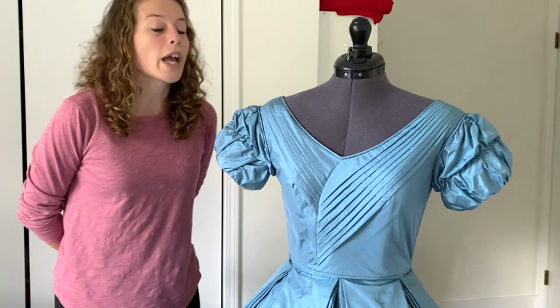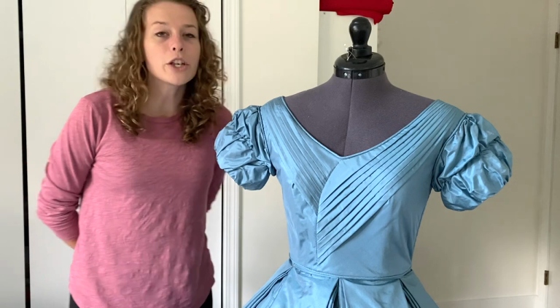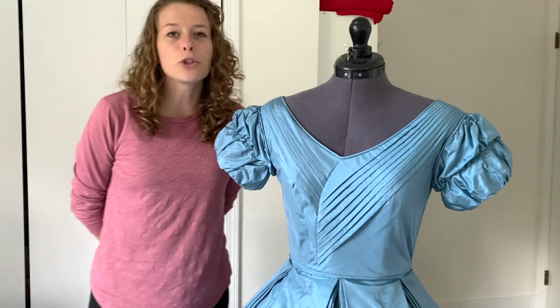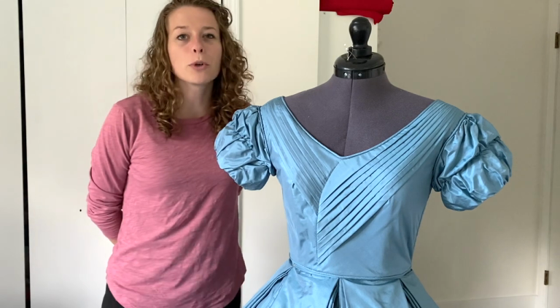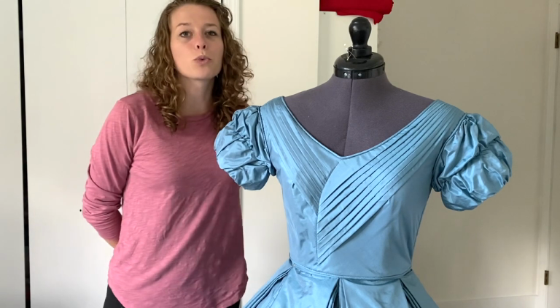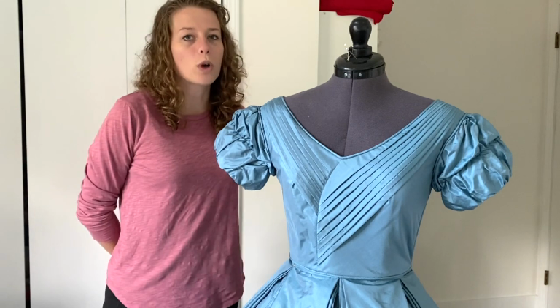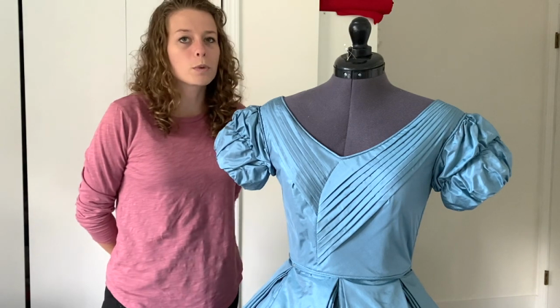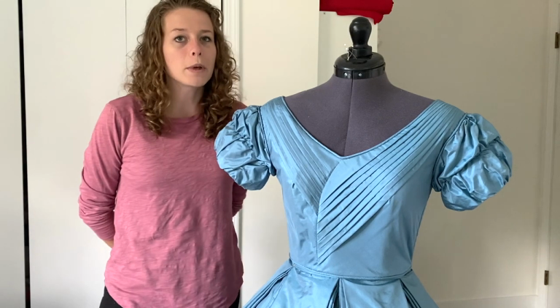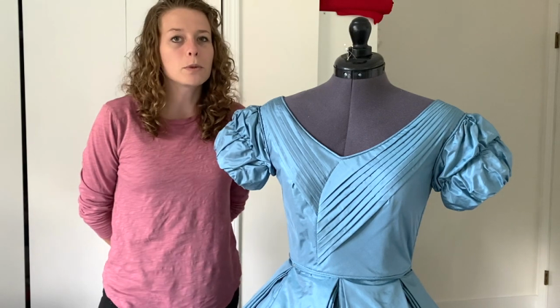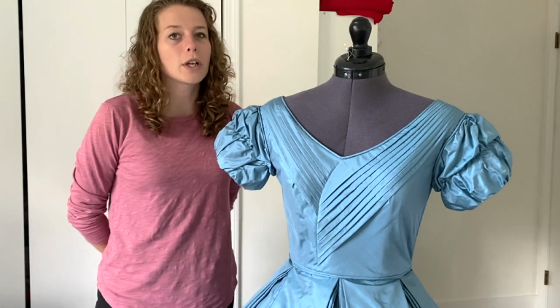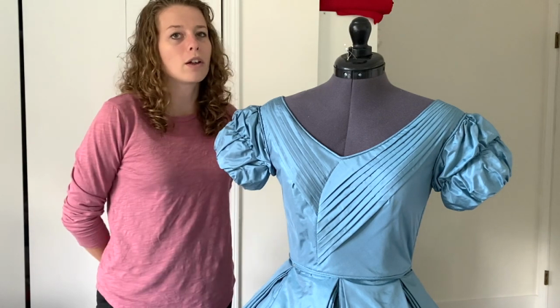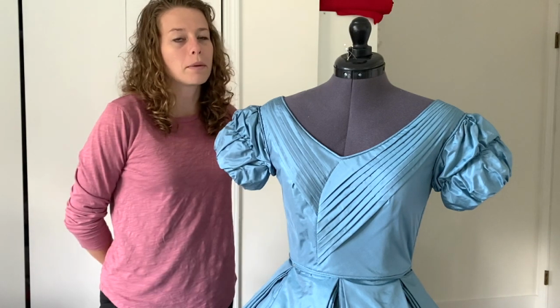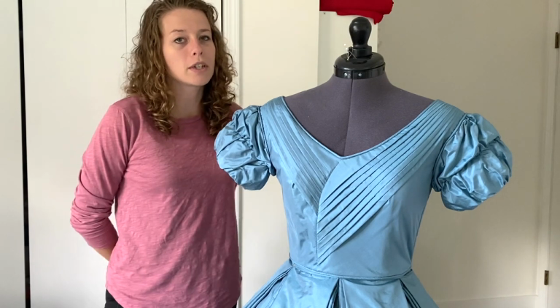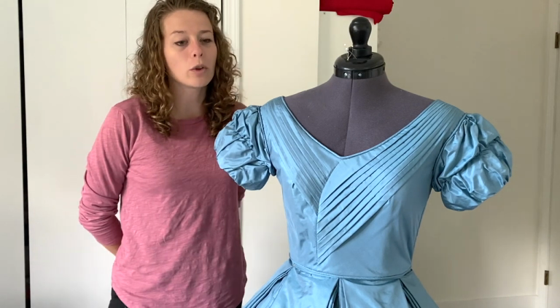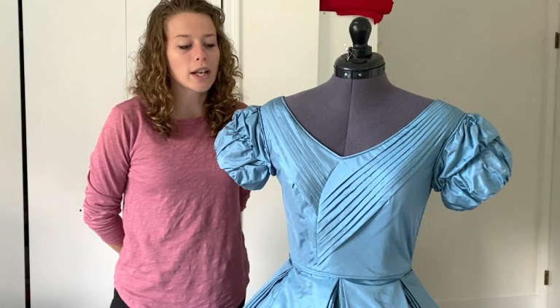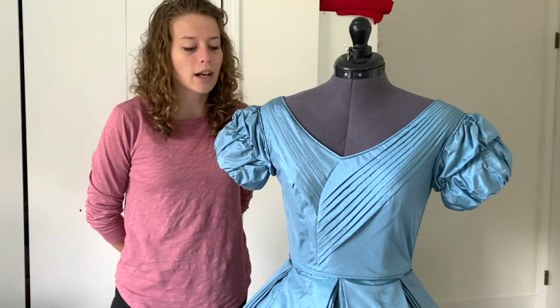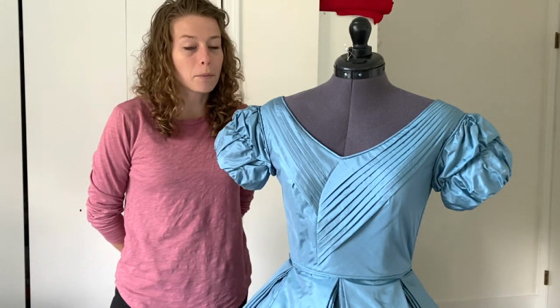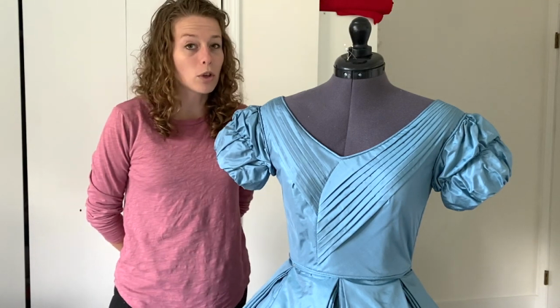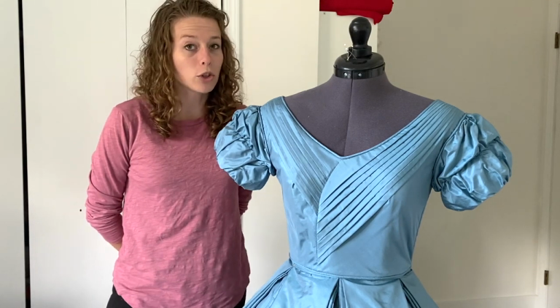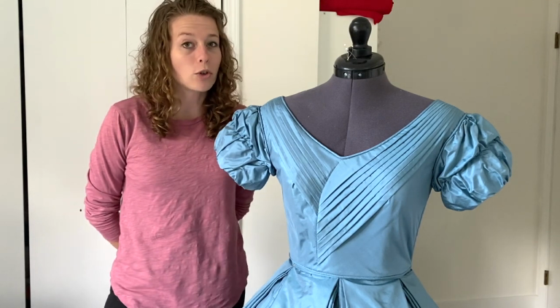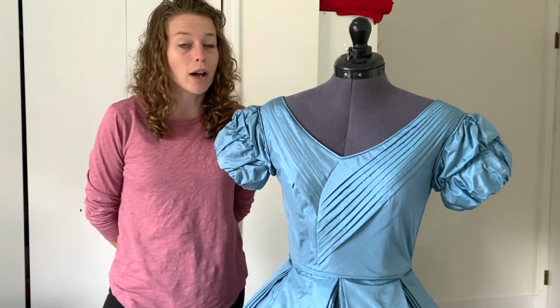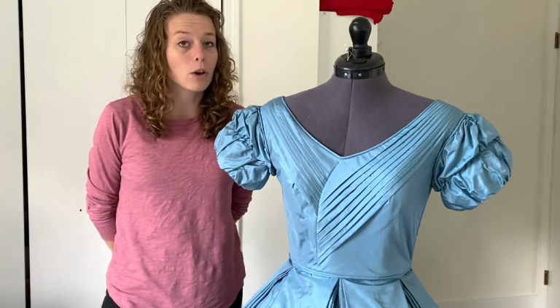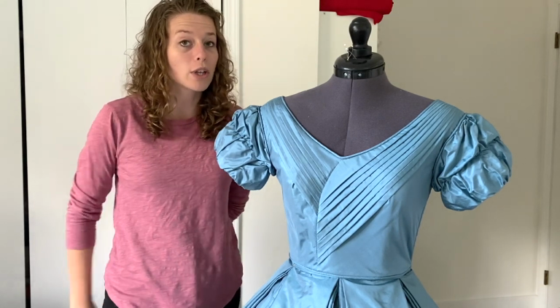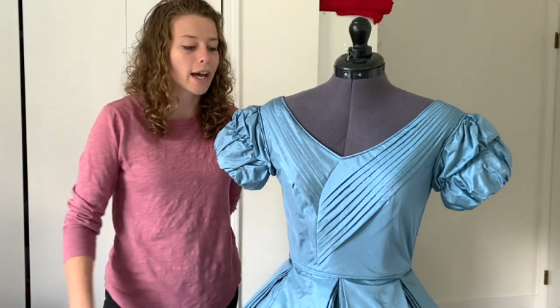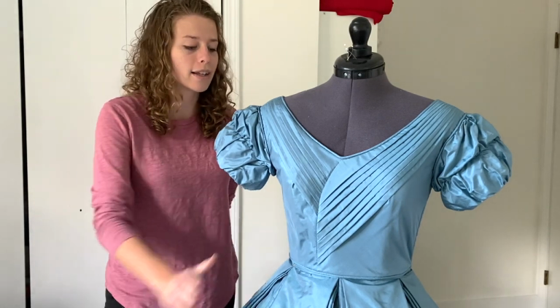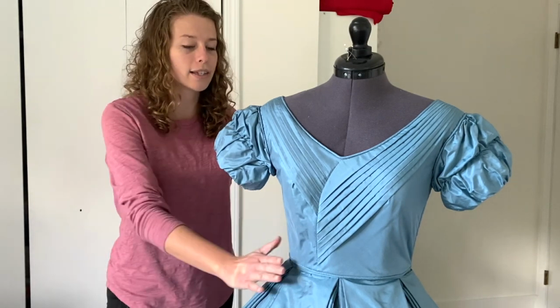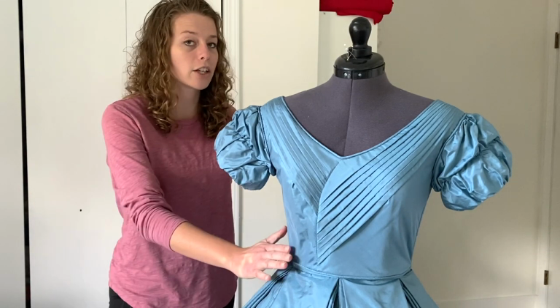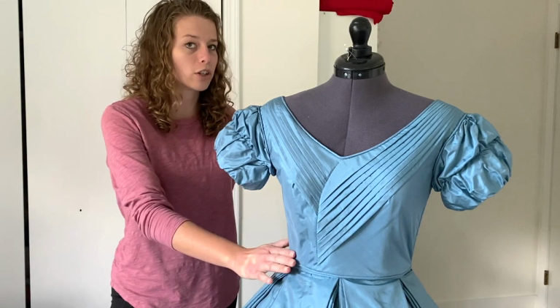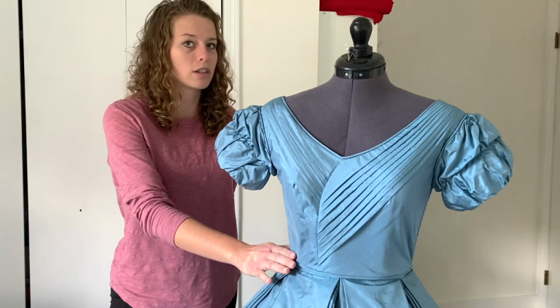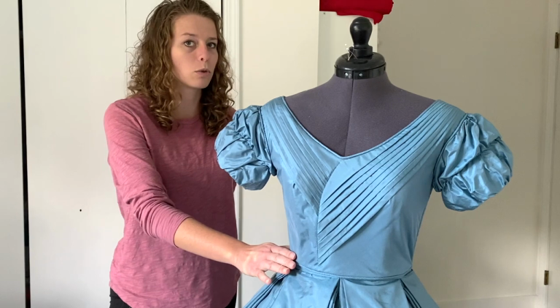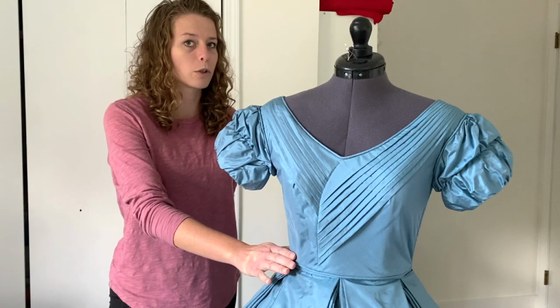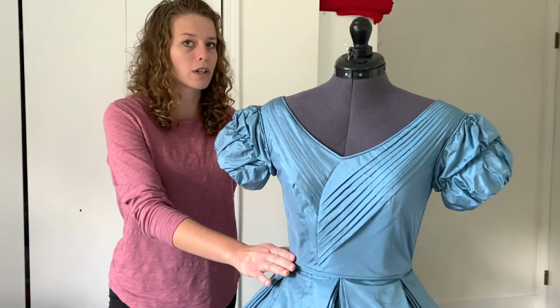Hey YouTubers! Welcome to my YouTube channel. I'm The Tailorant and I'm going to show you how to add a sash to the Civil War dress.